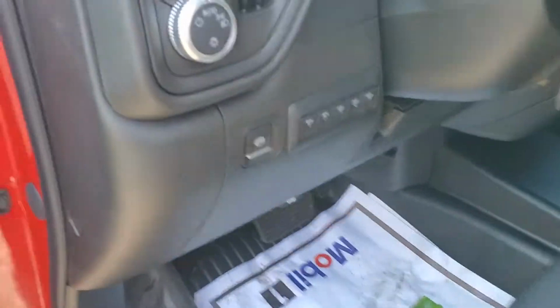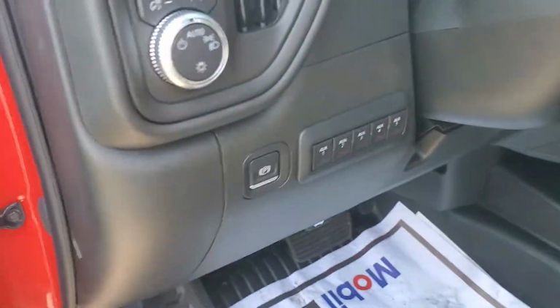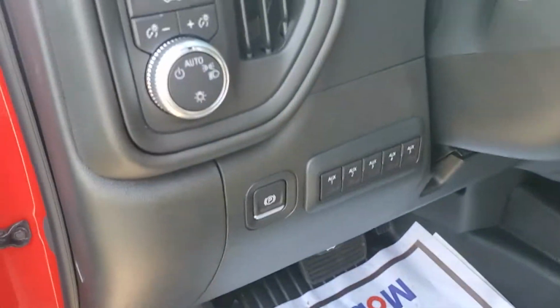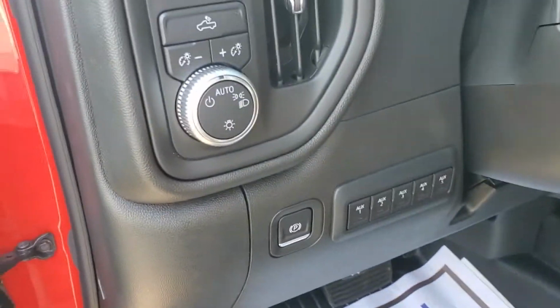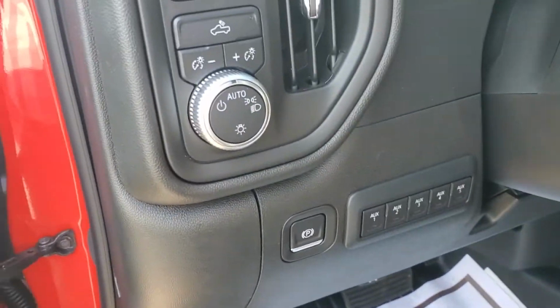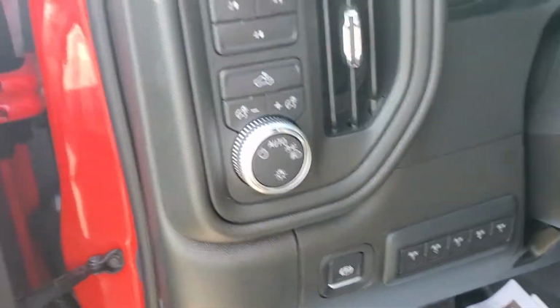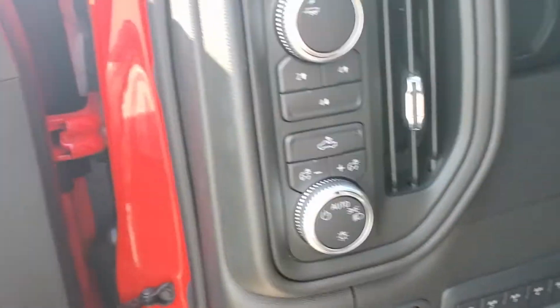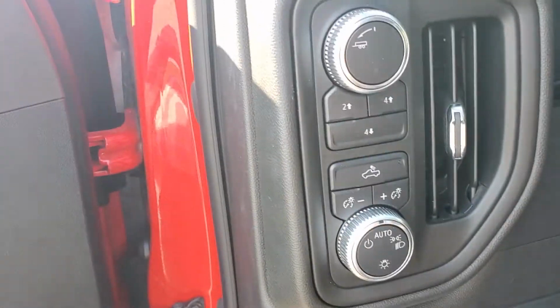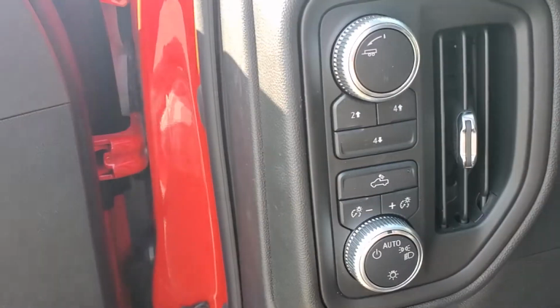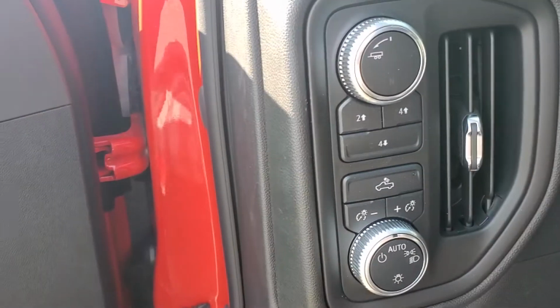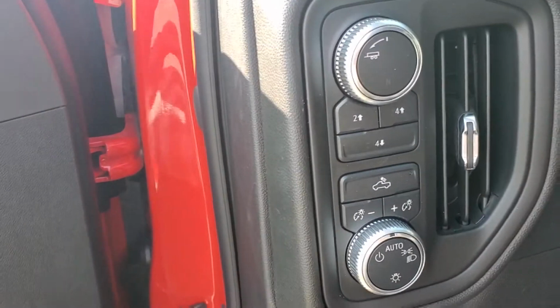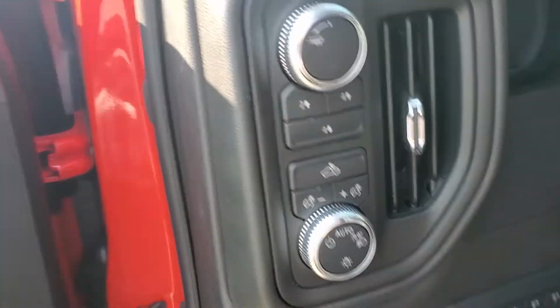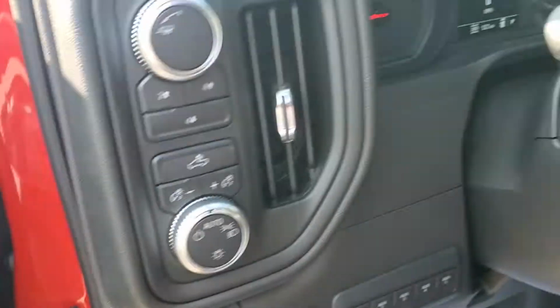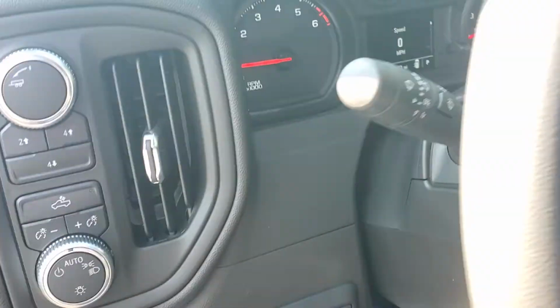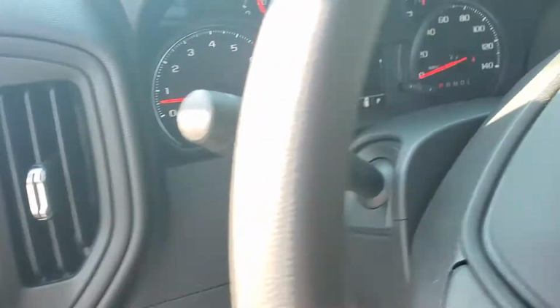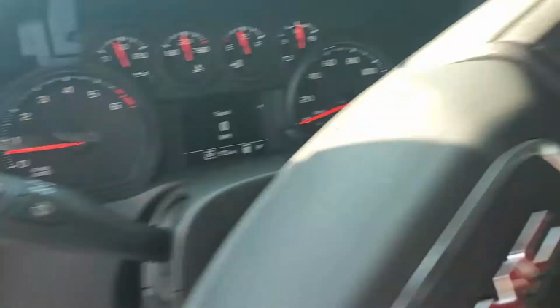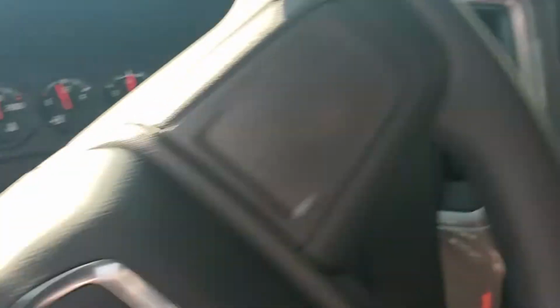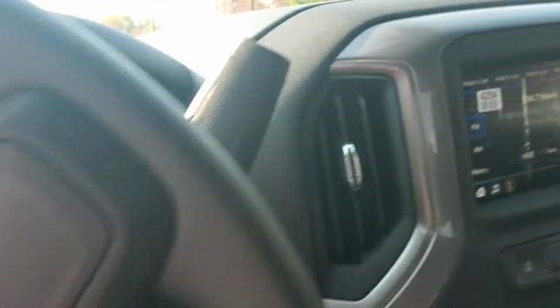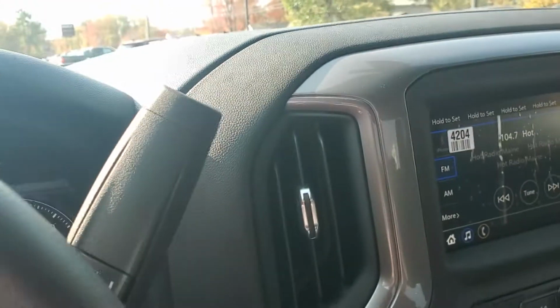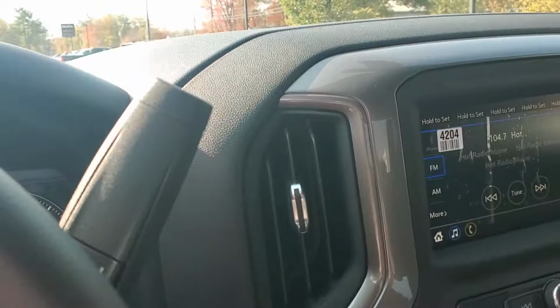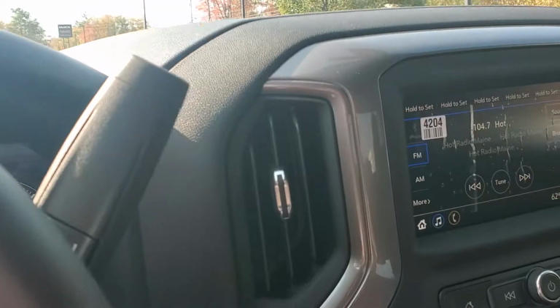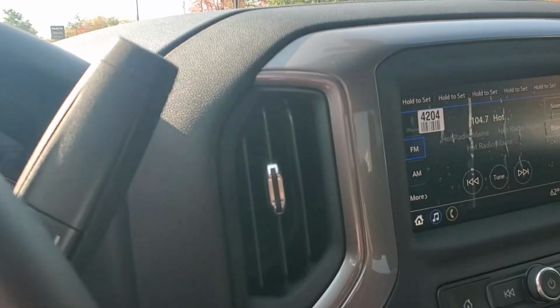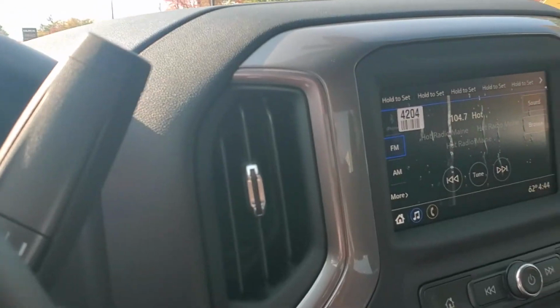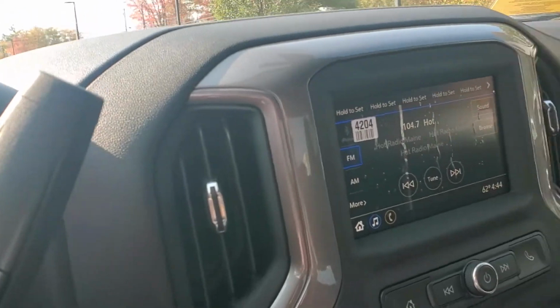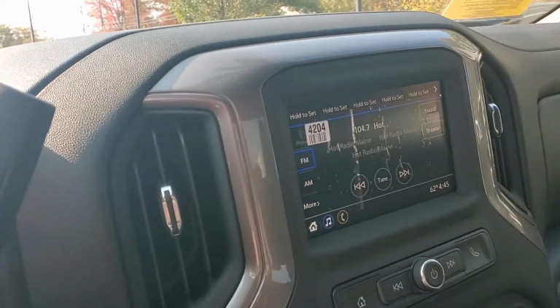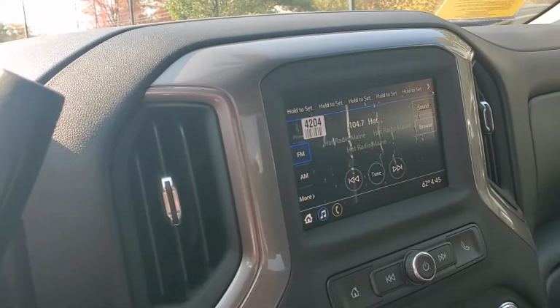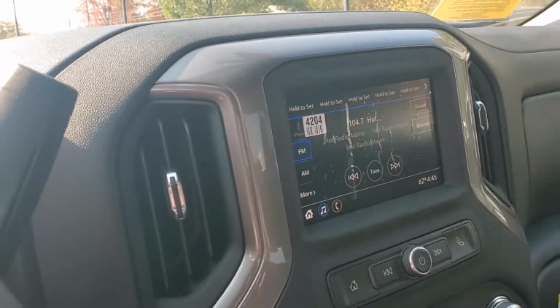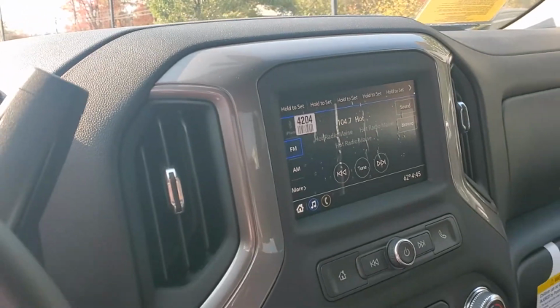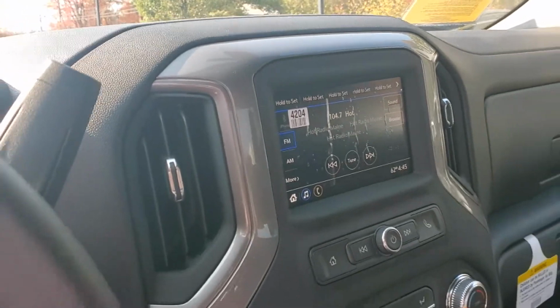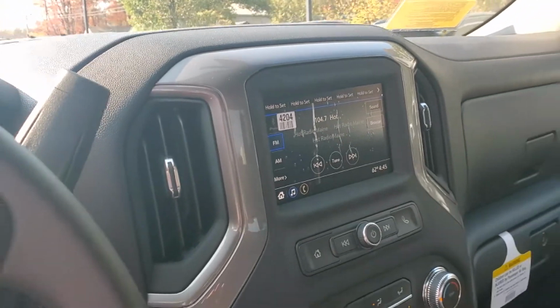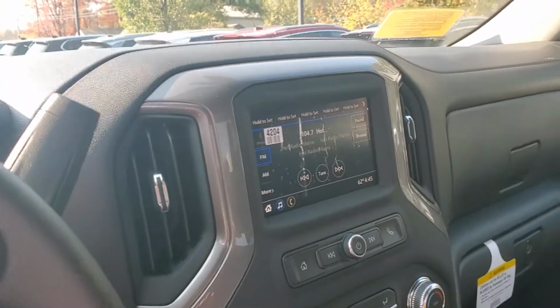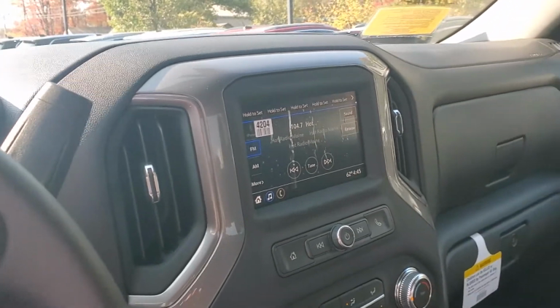It's set up for the auxiliary switches, four-wheel drive controls, touchscreen radio. This one does have the backup camera.